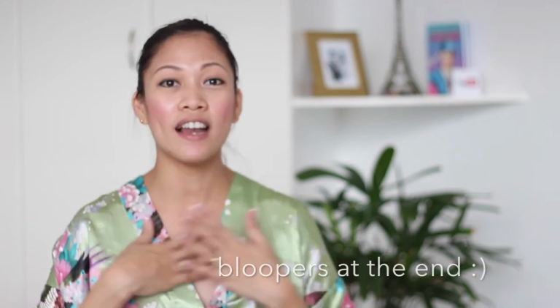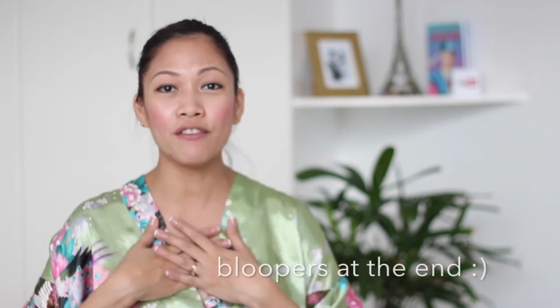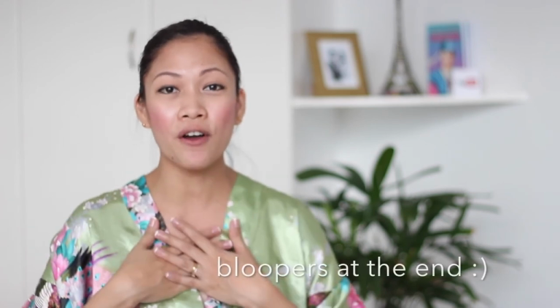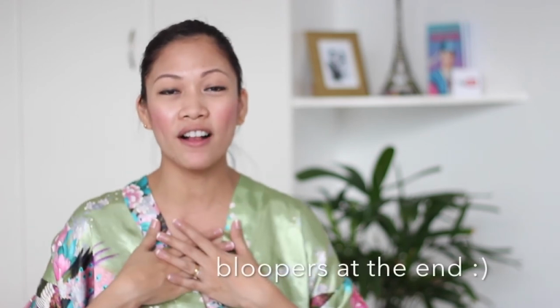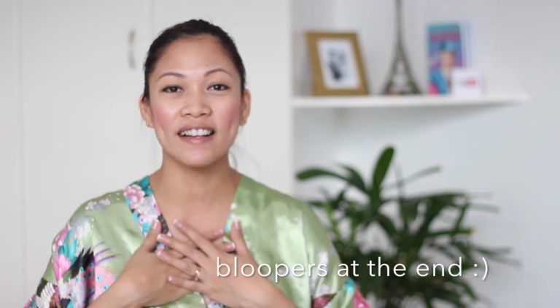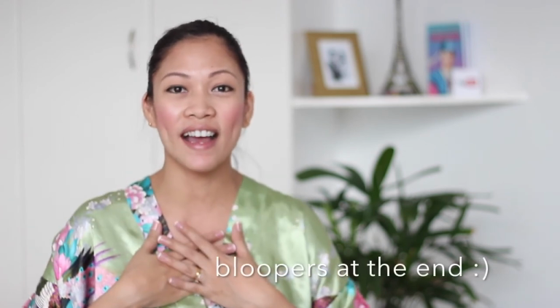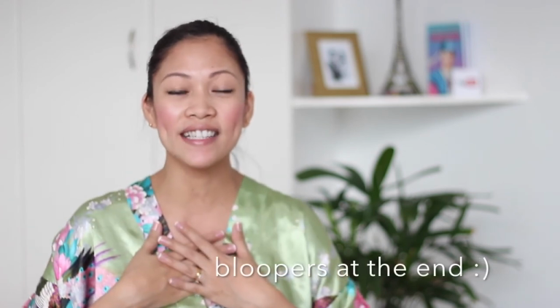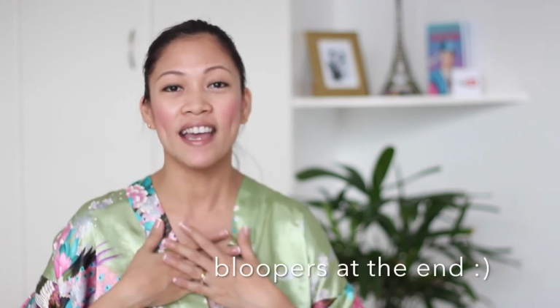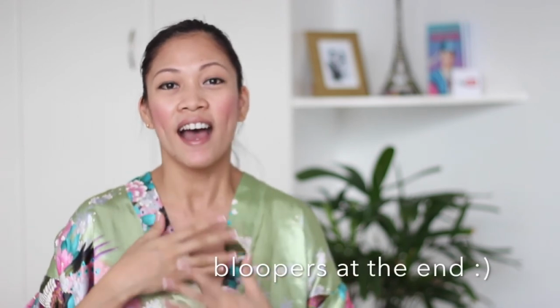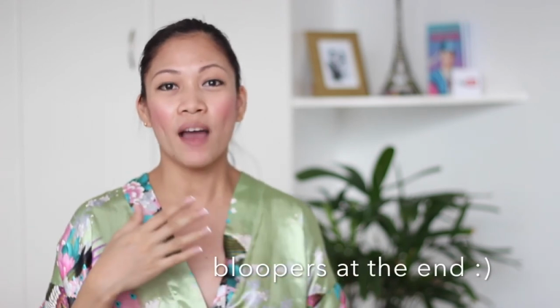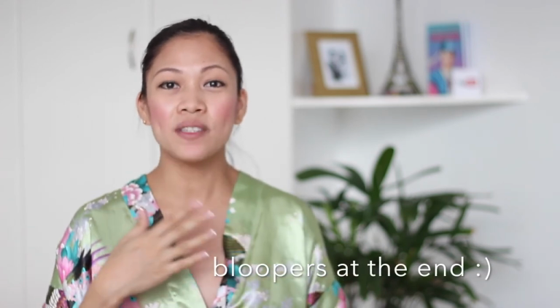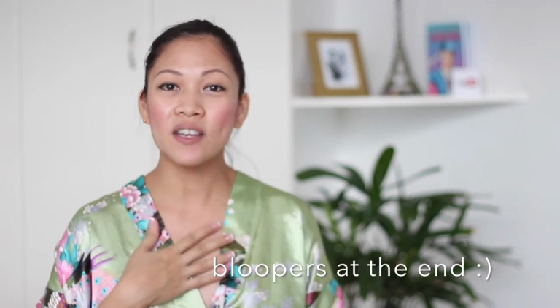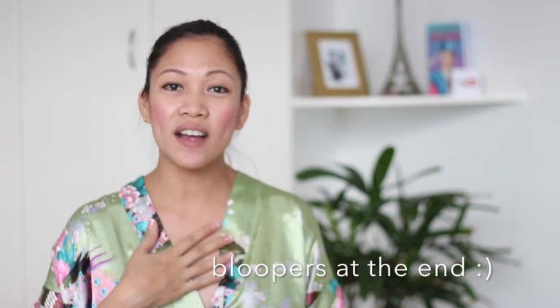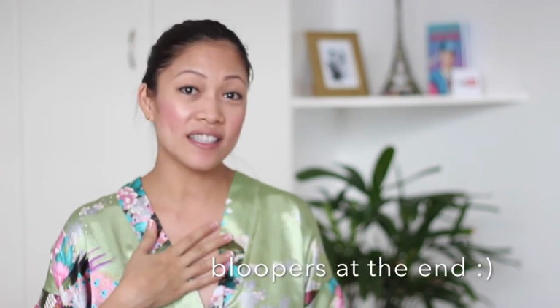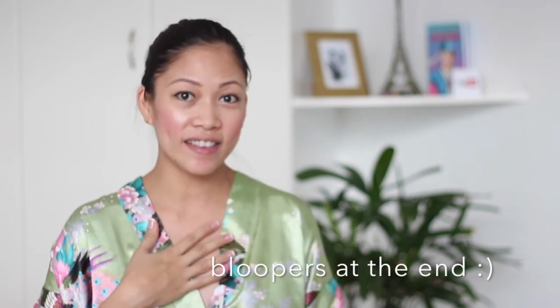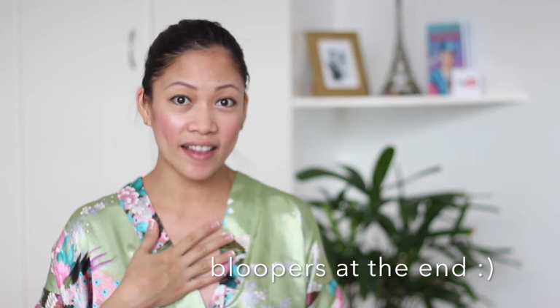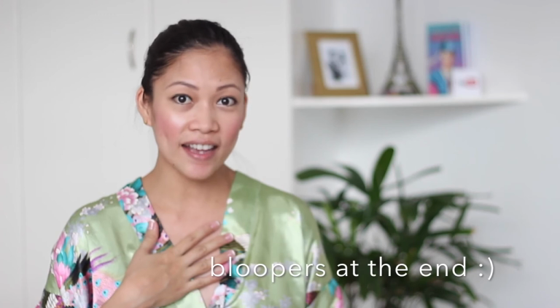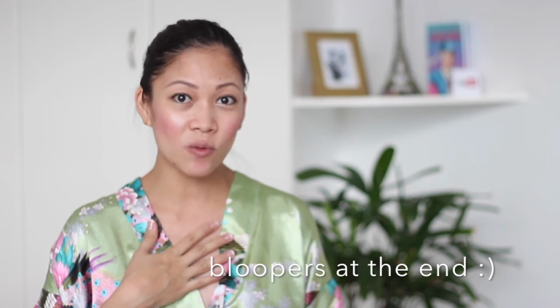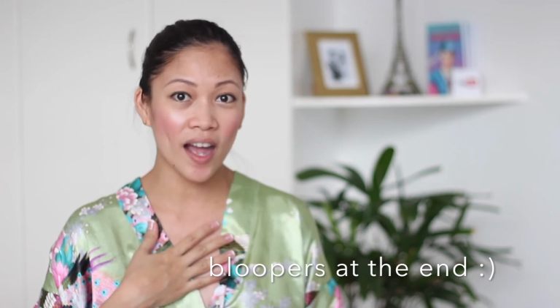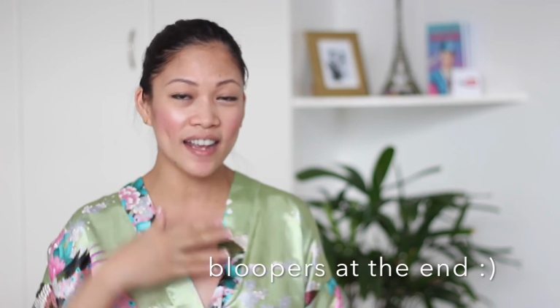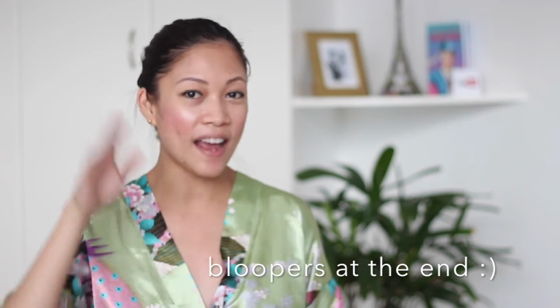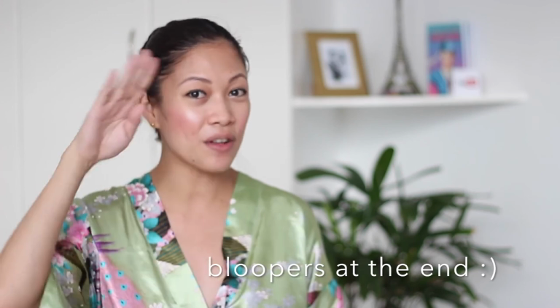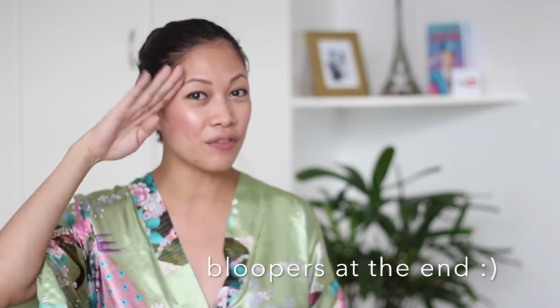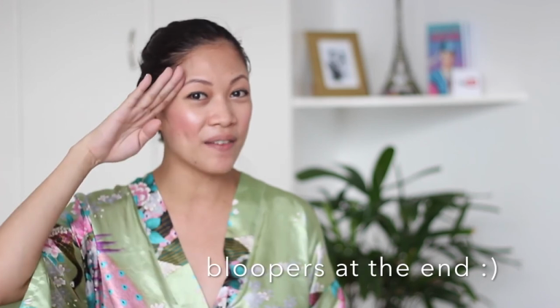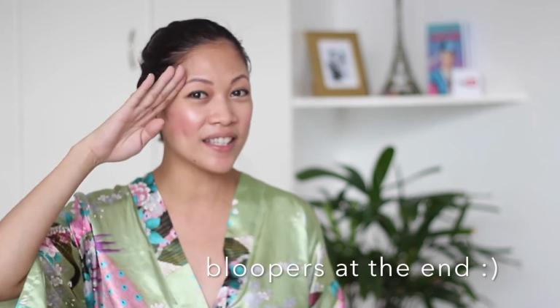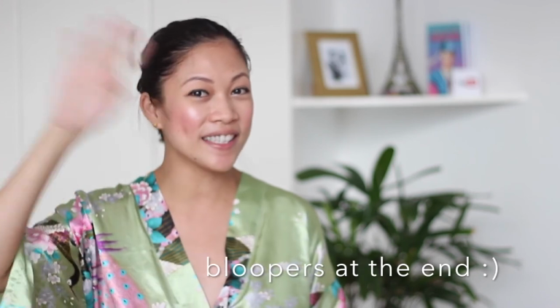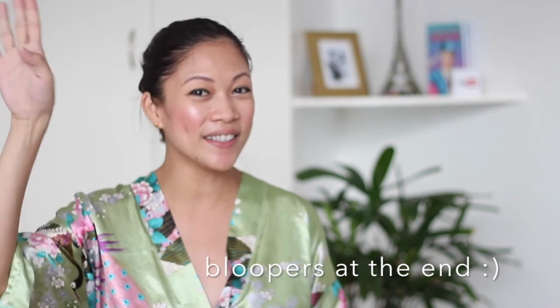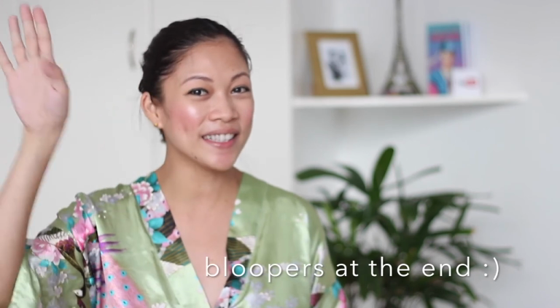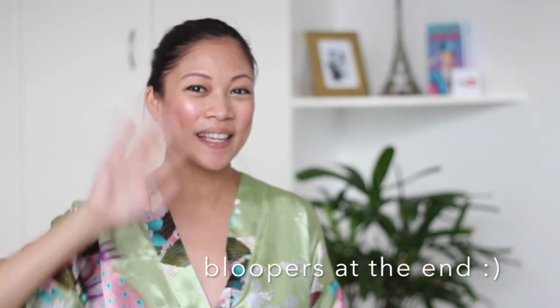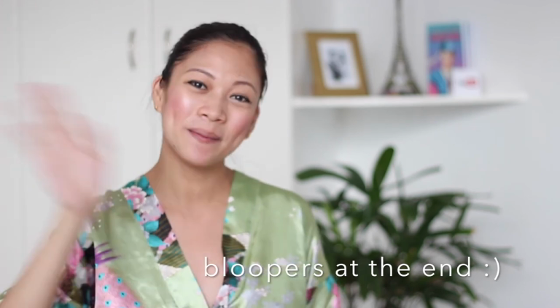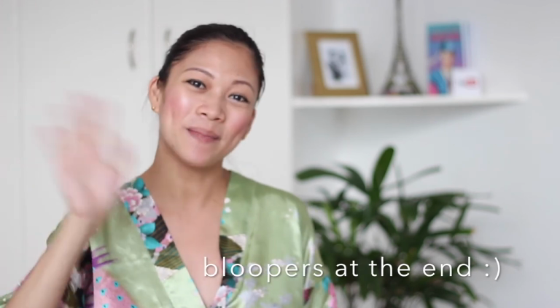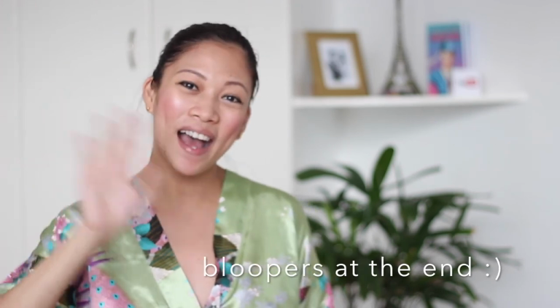Thank you for watching this video, I love you all guys. I will see you guys on the next one and I will fly with you soon. Bye!